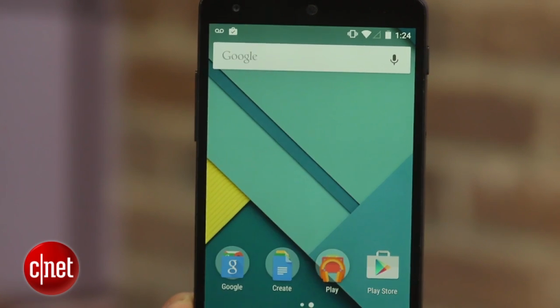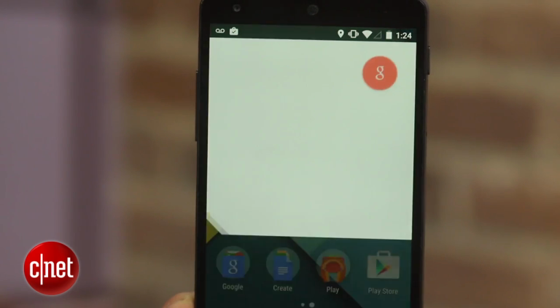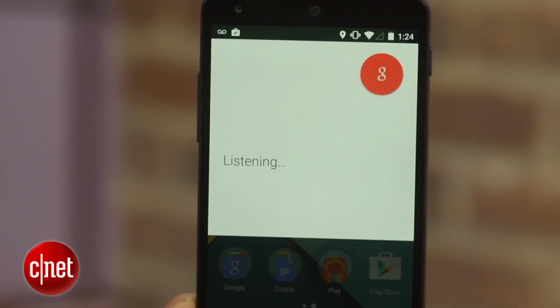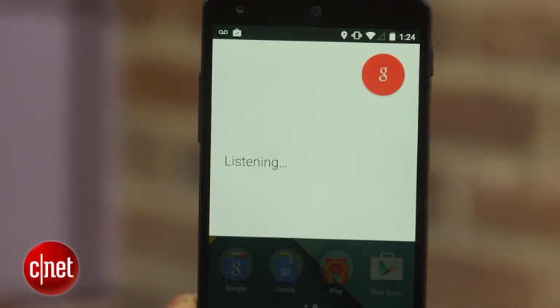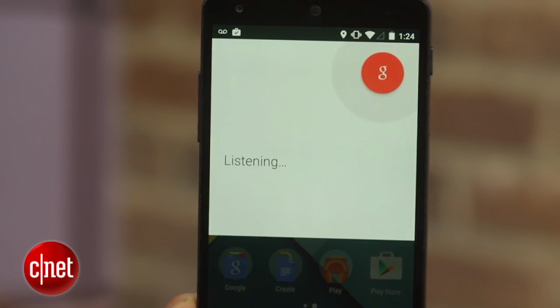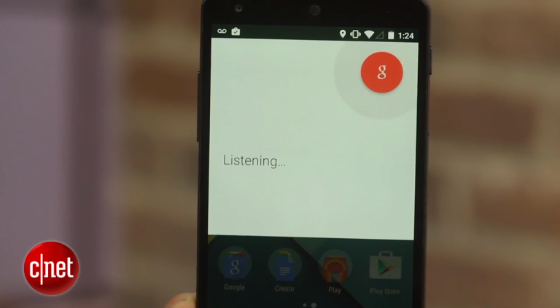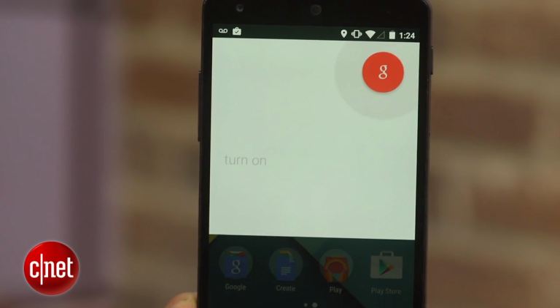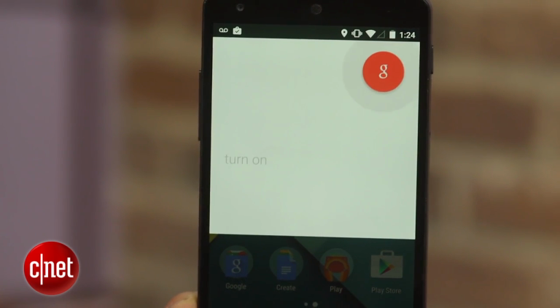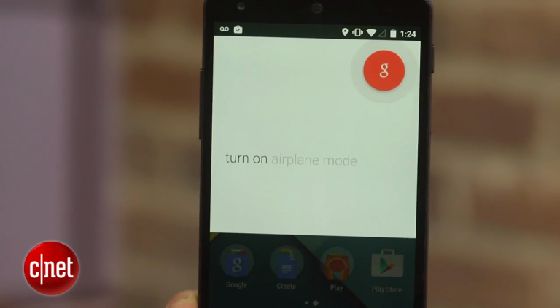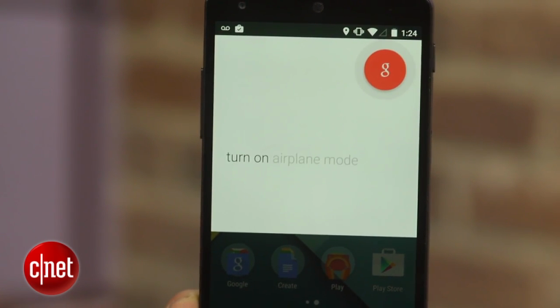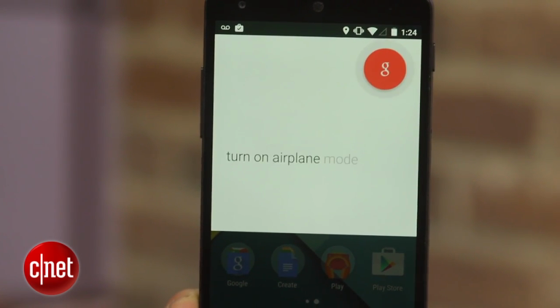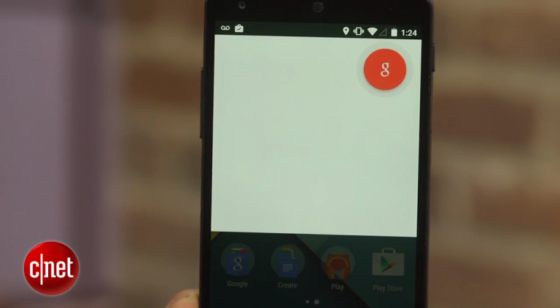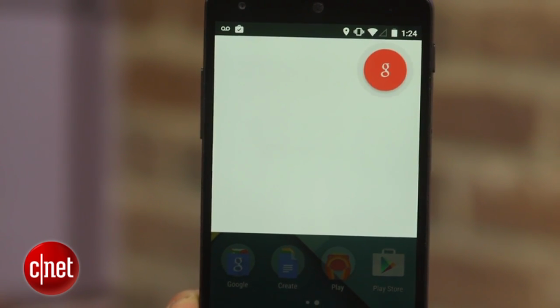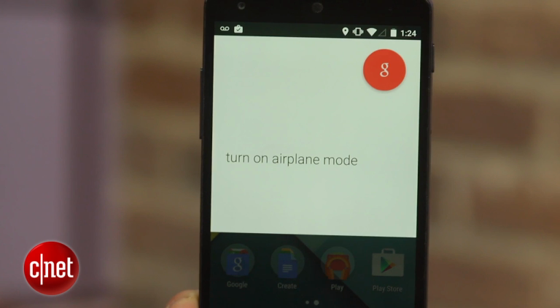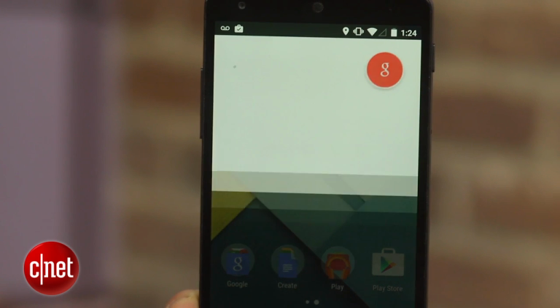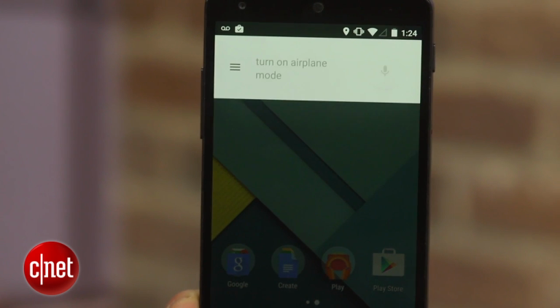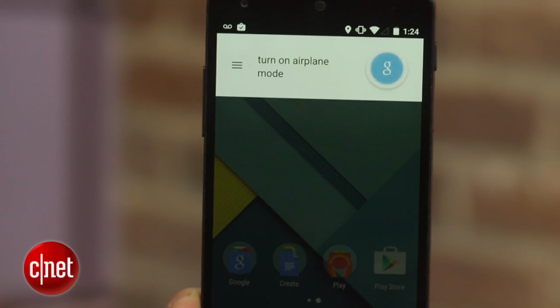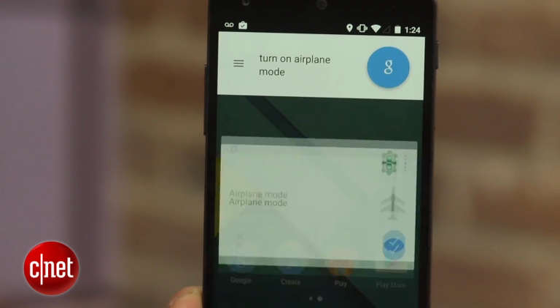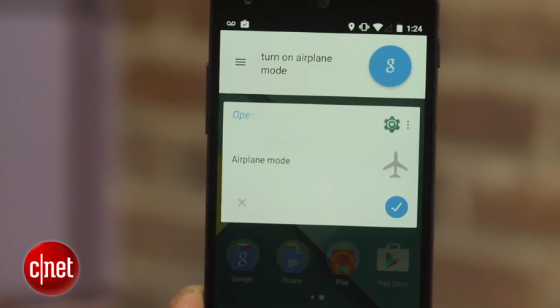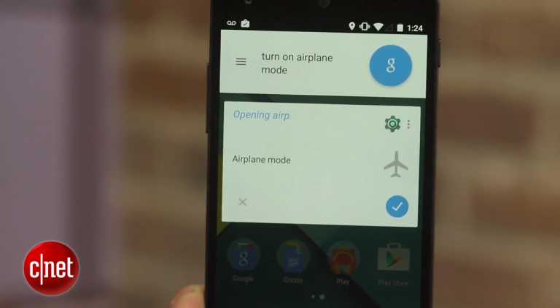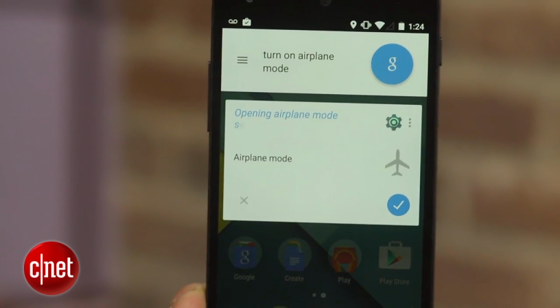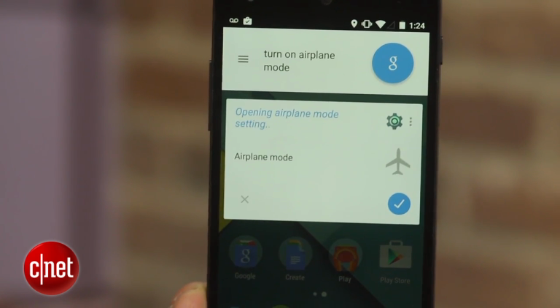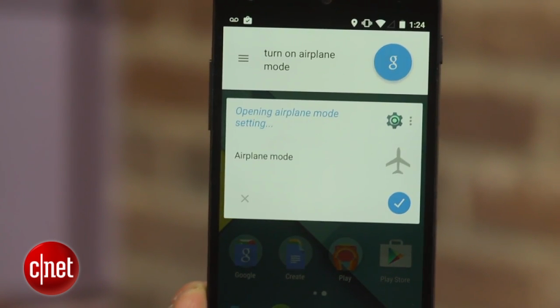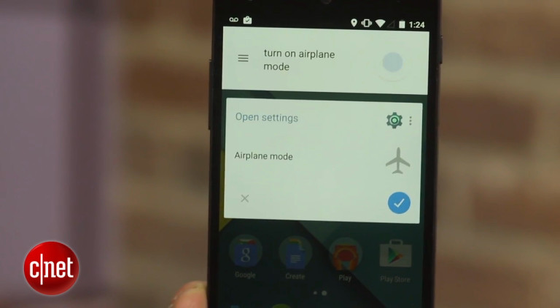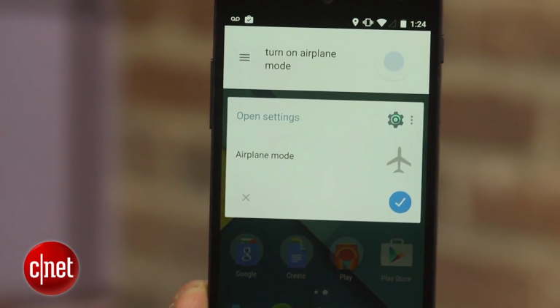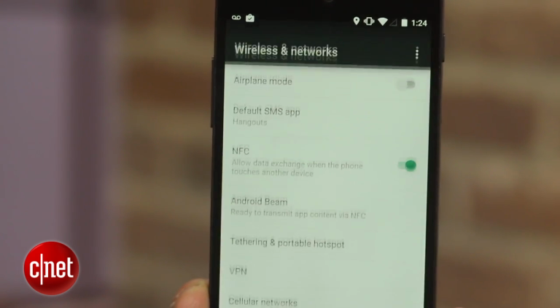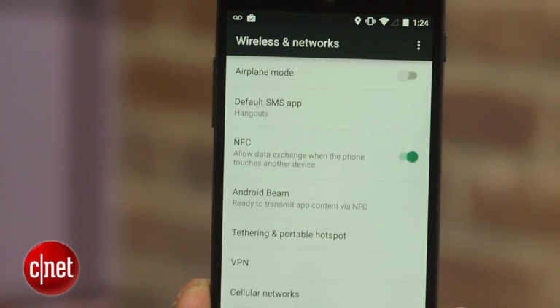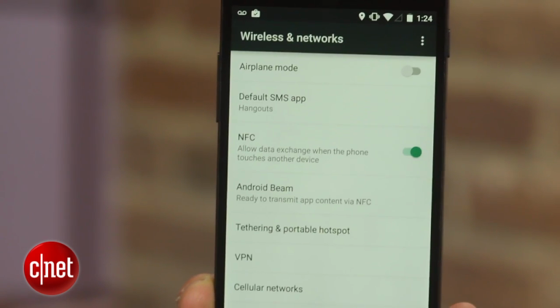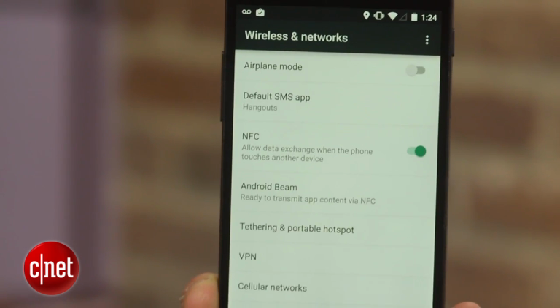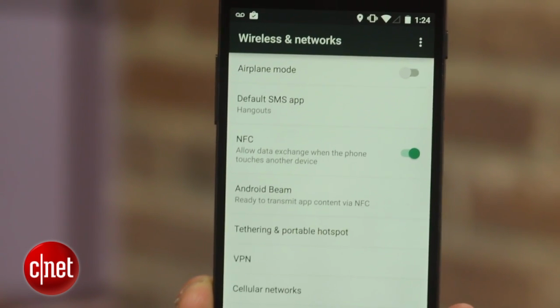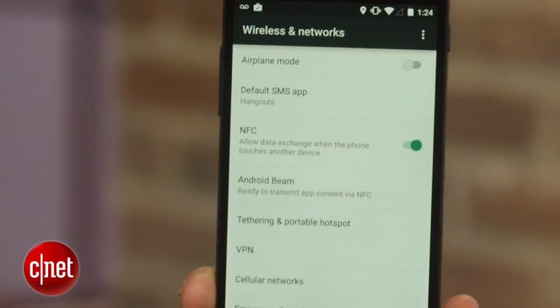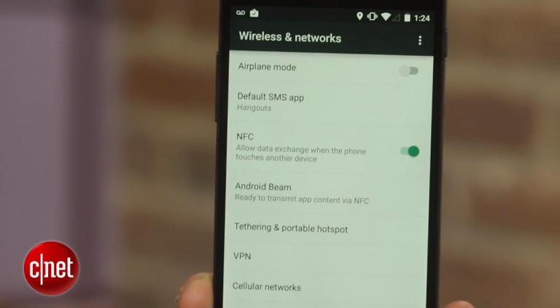For other things like GPS, NFC, and airplane mode, speaking the command will still bring up a menu, but you will have to manually toggle the setting.